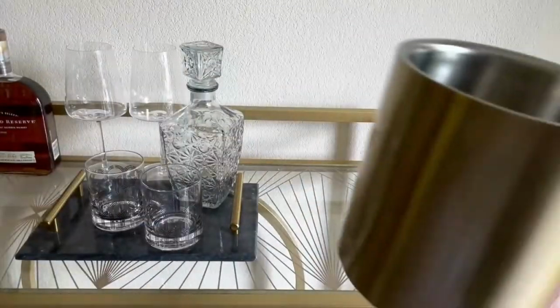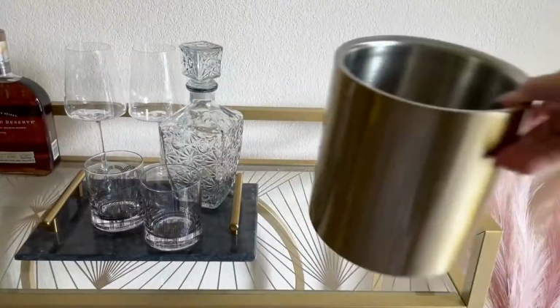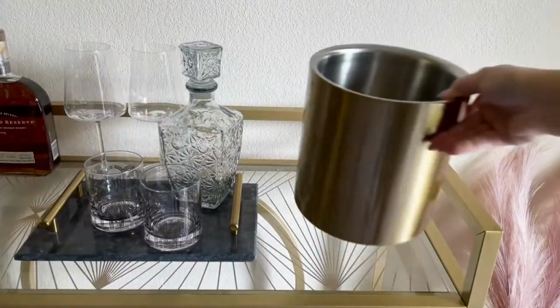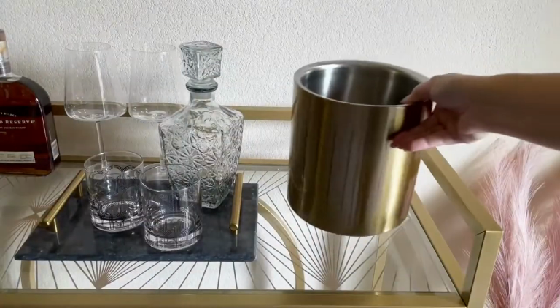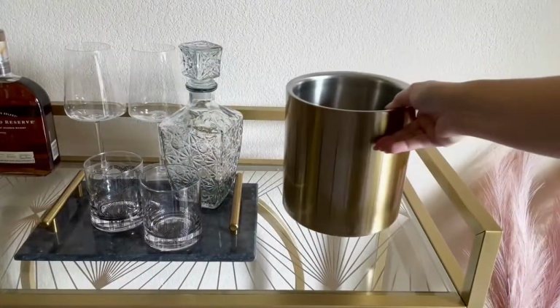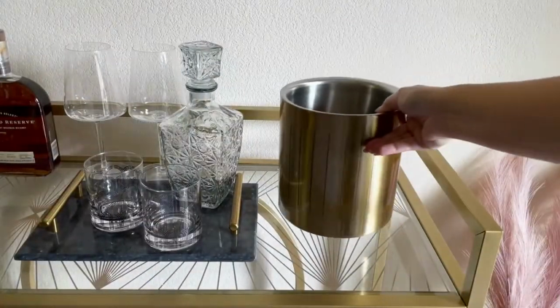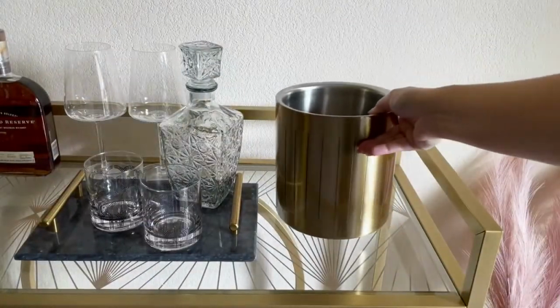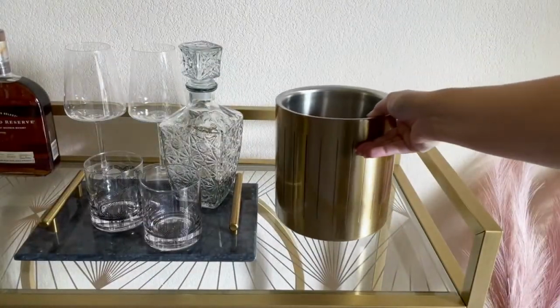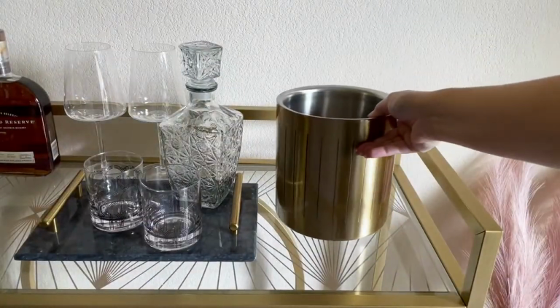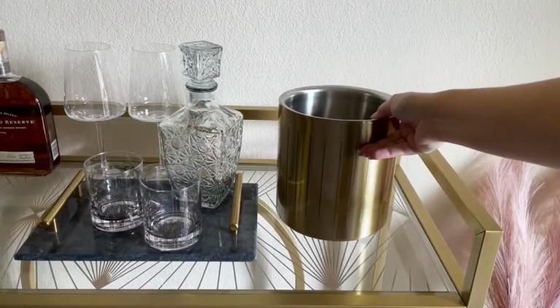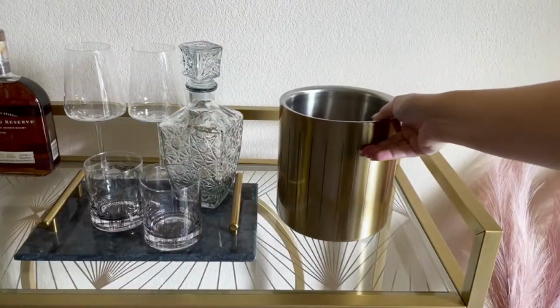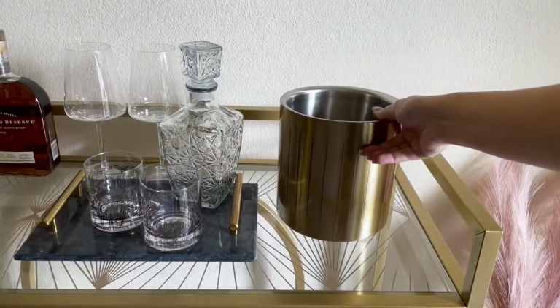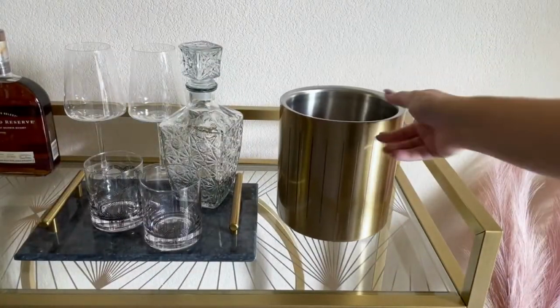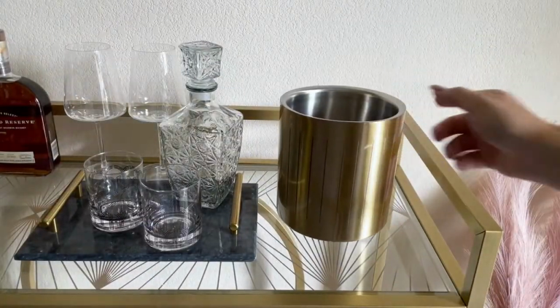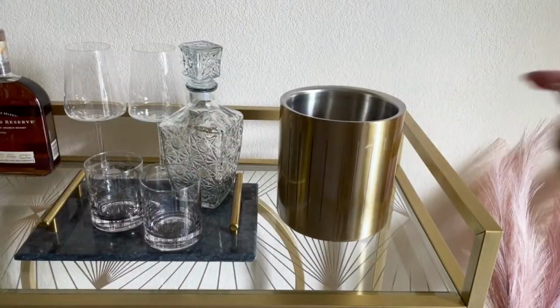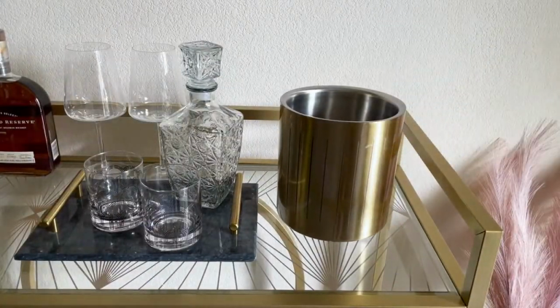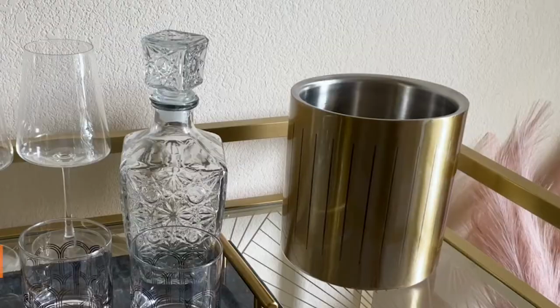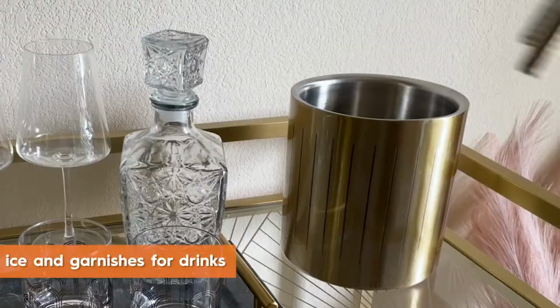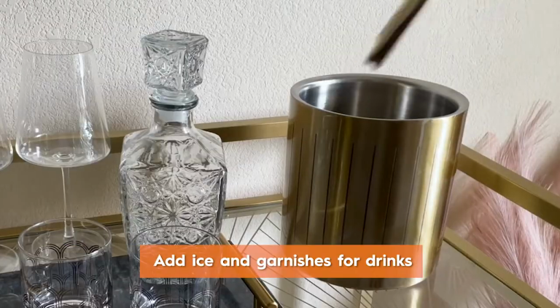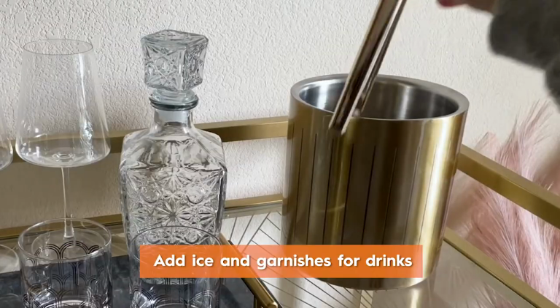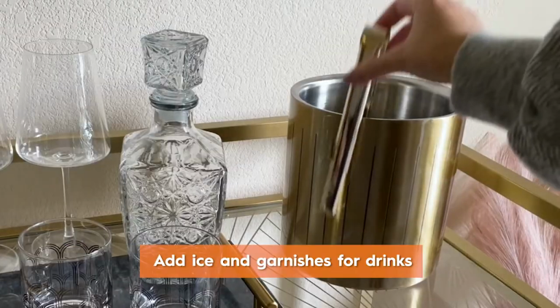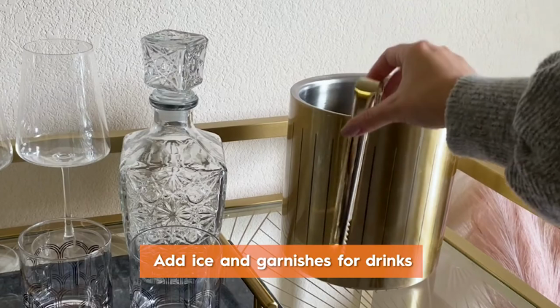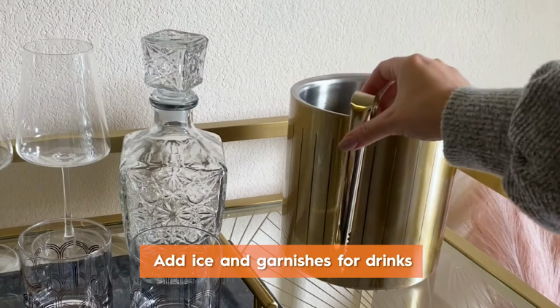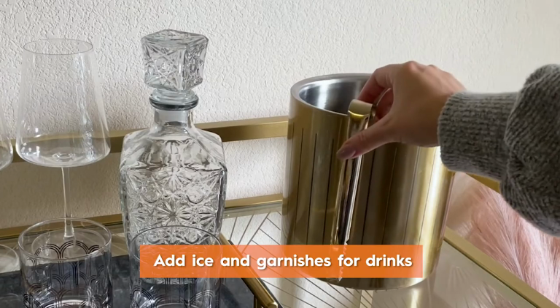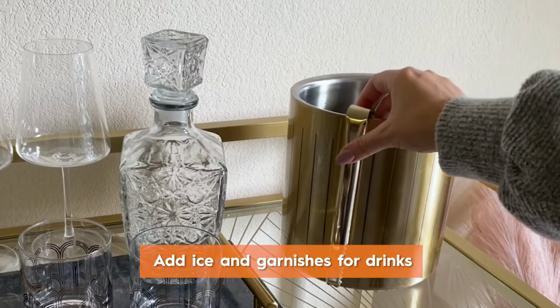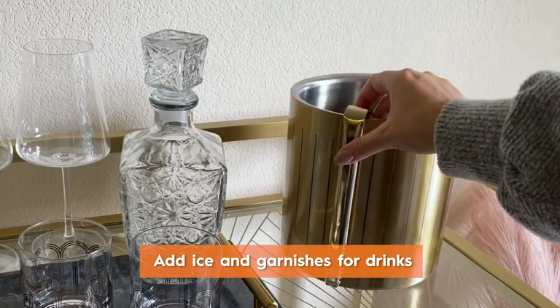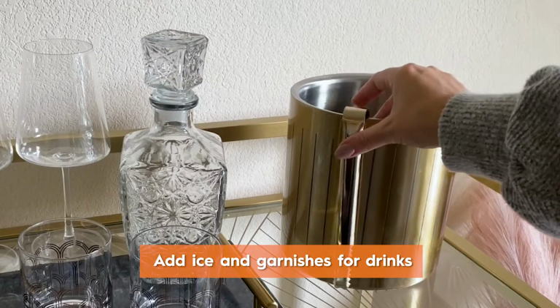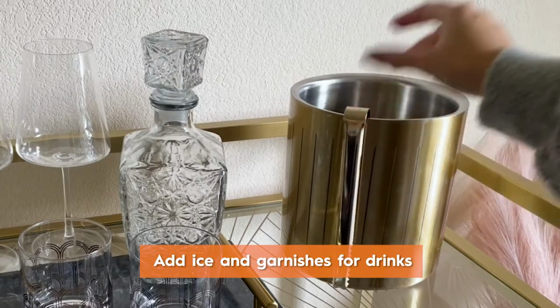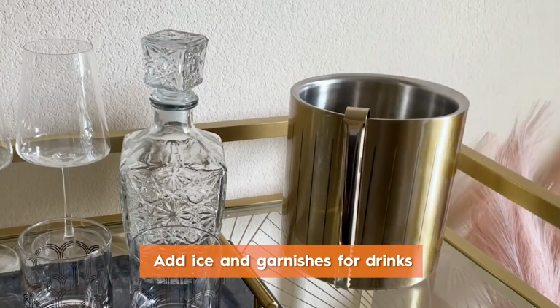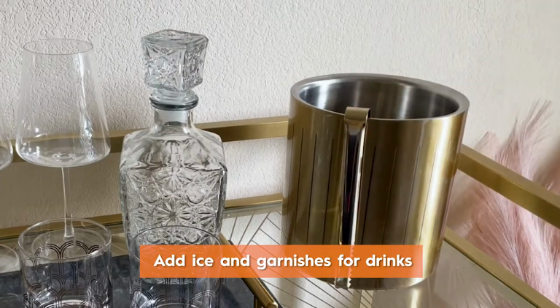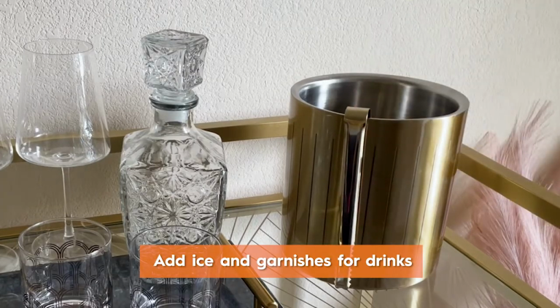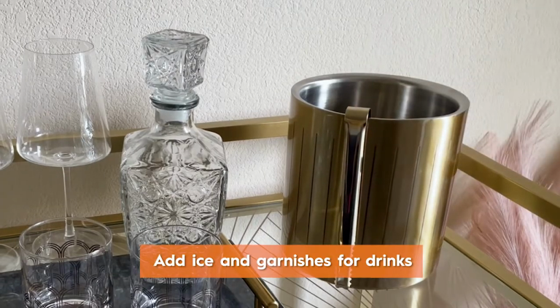Before guests come over, I make sure to put out a full ice bucket, along with tongs and garnishes for the drinks.